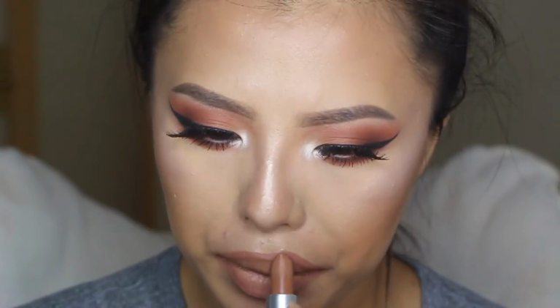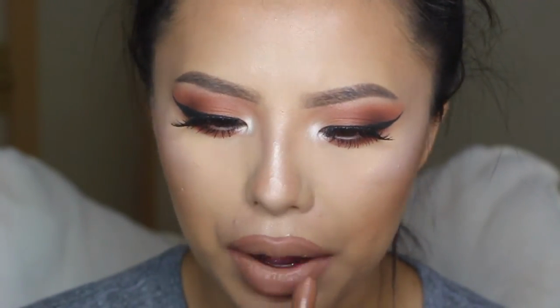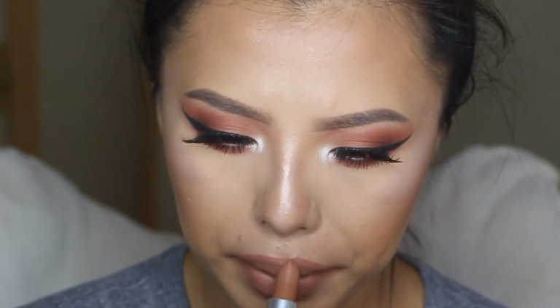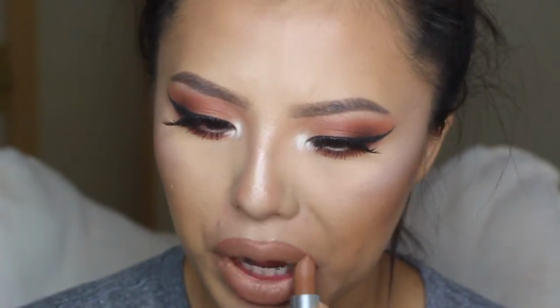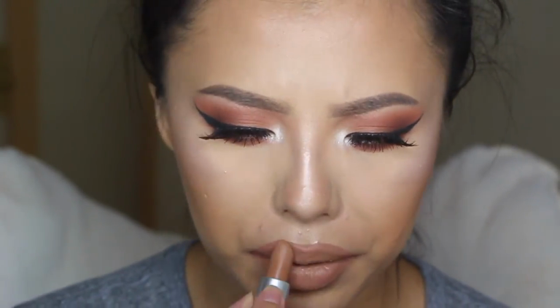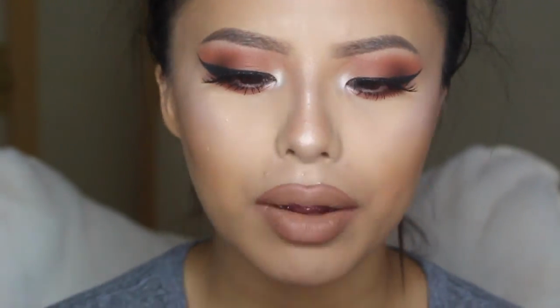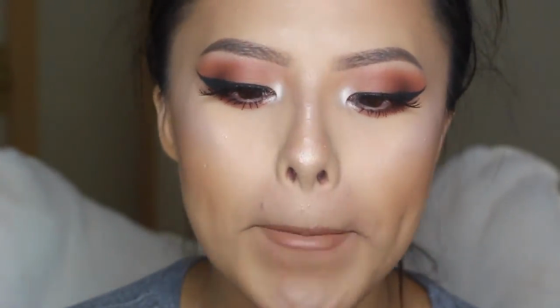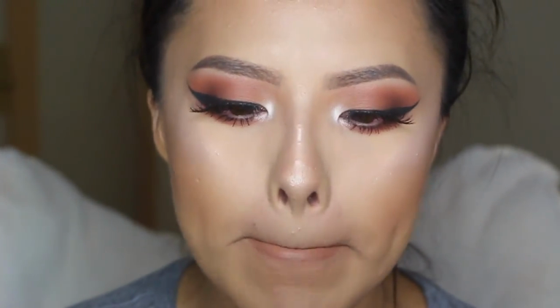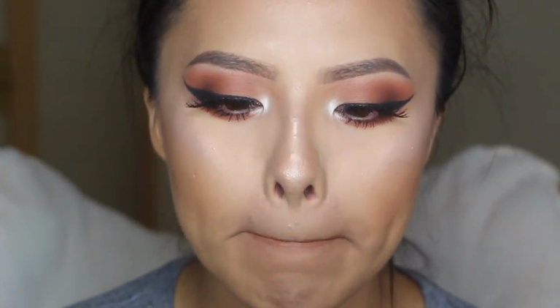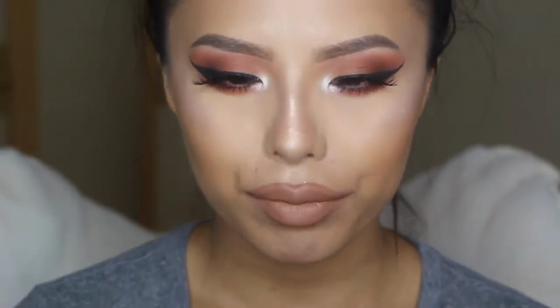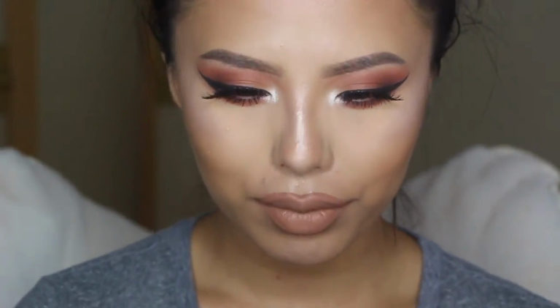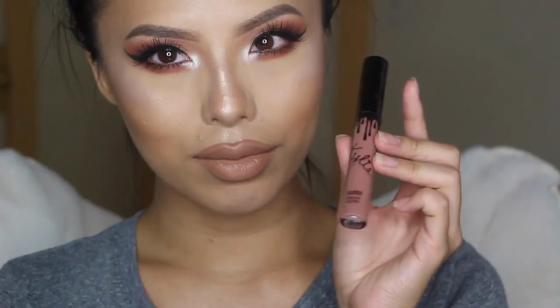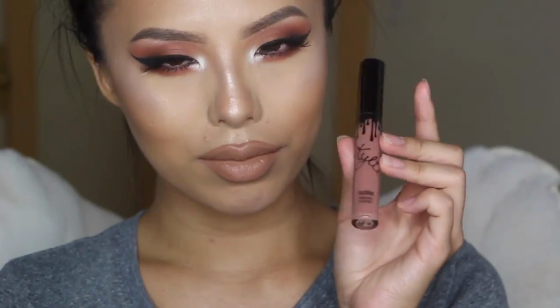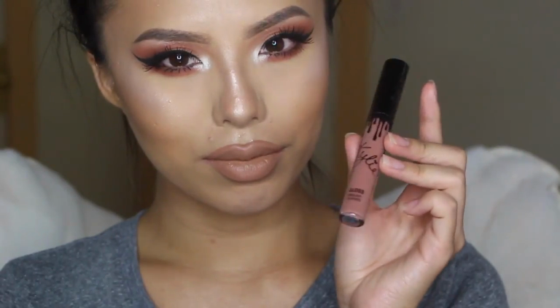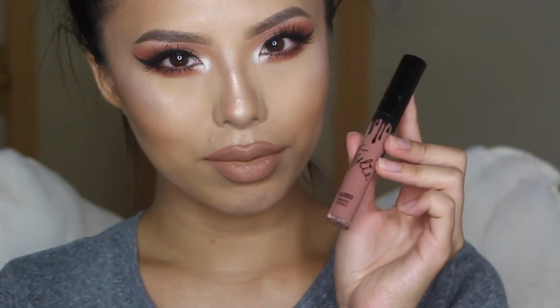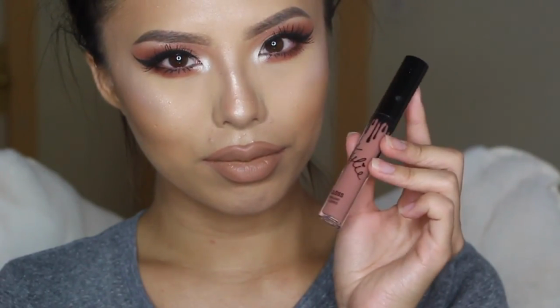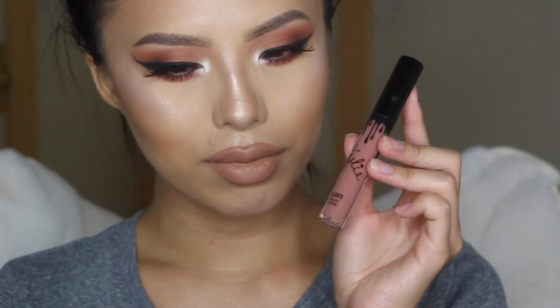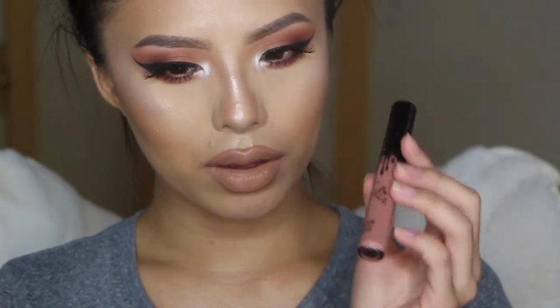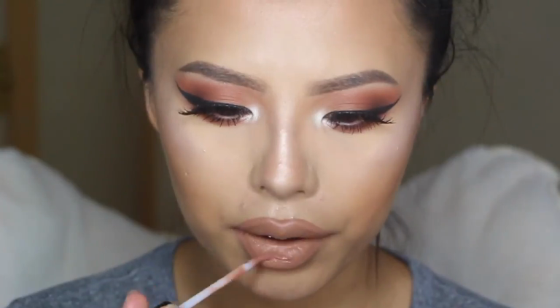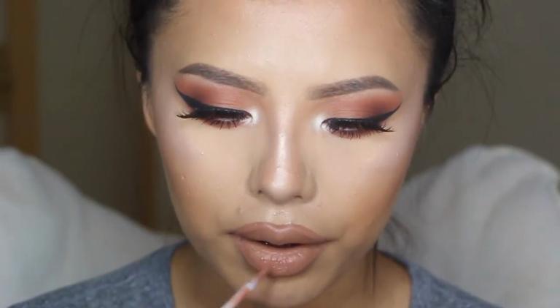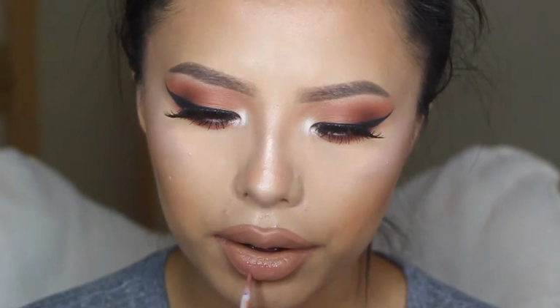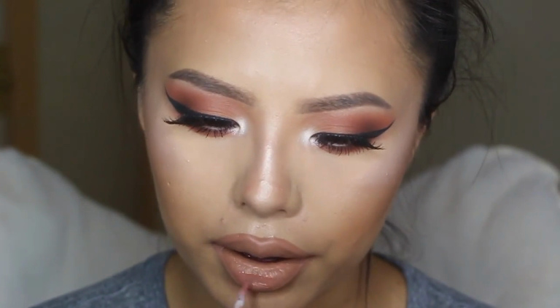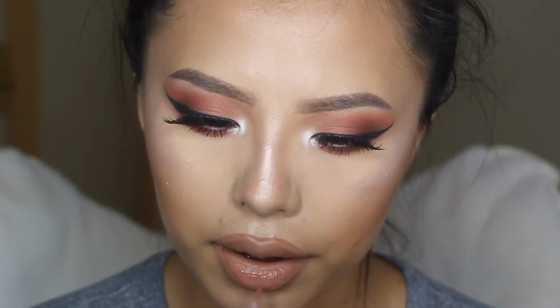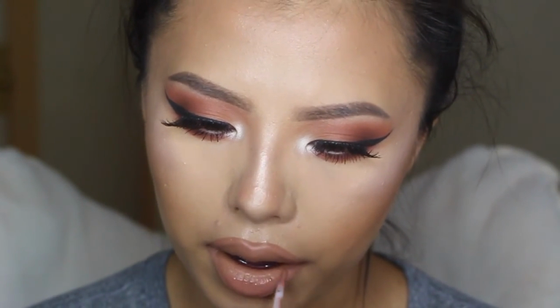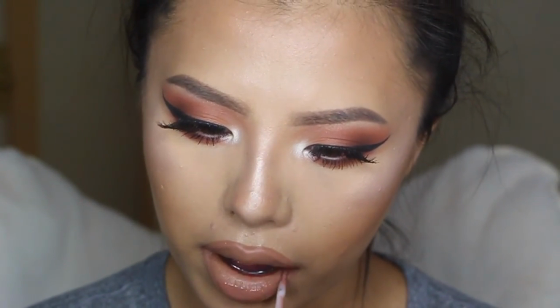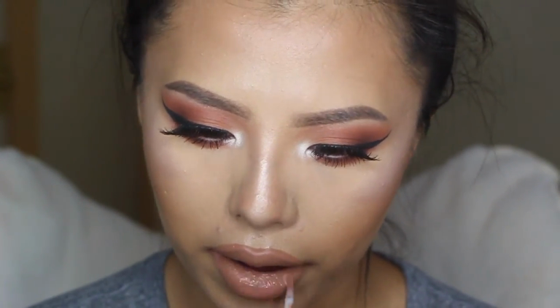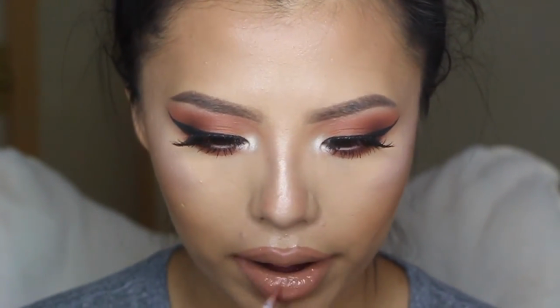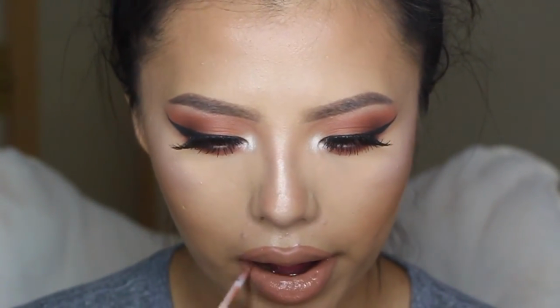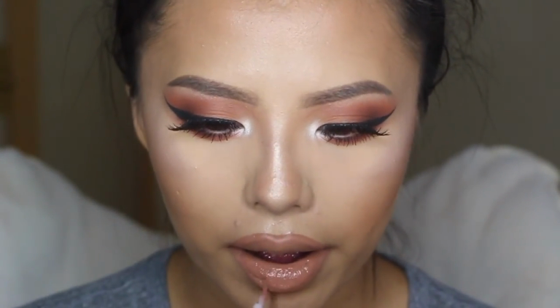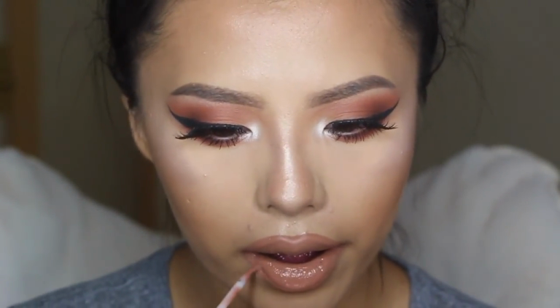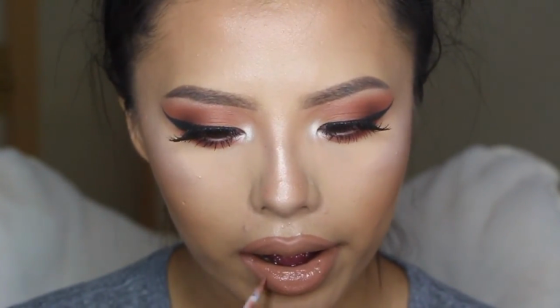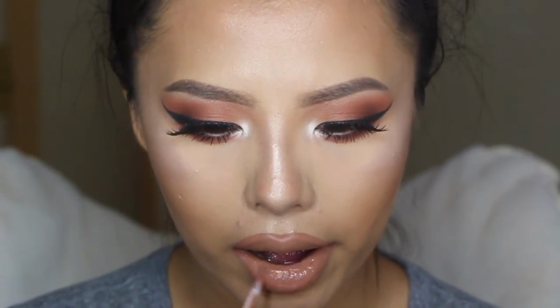So yeah, that completes this whole look. I hope you guys enjoyed this video. If you guys did, please give a thumbs up and thank you so much for watching. Until next time, I'll see you in my next video!